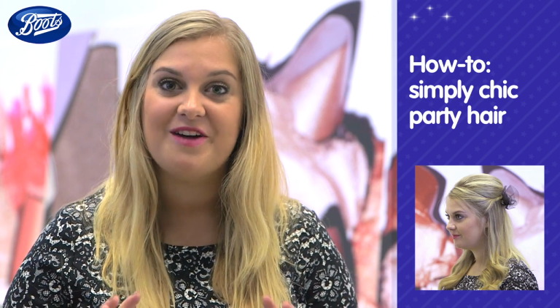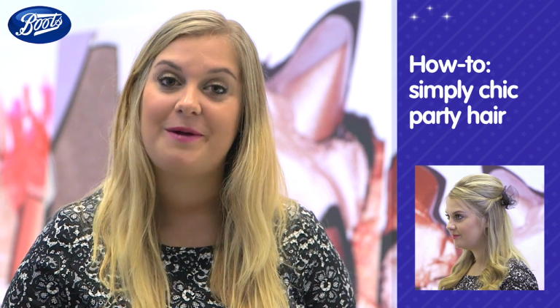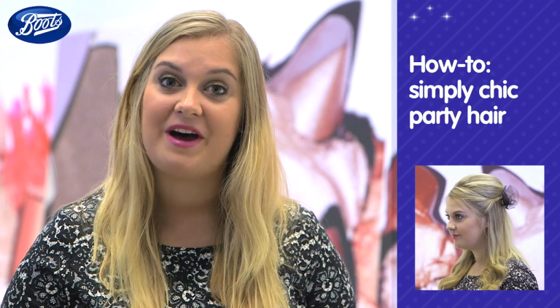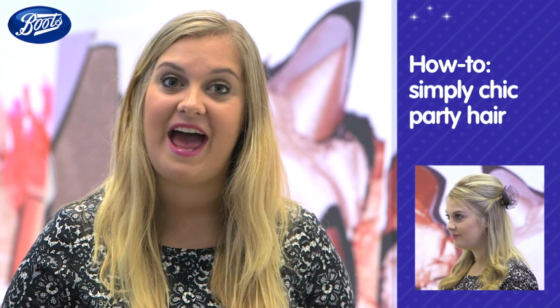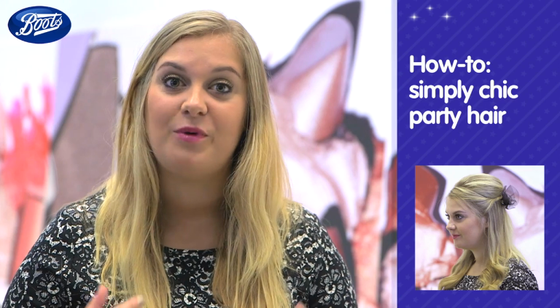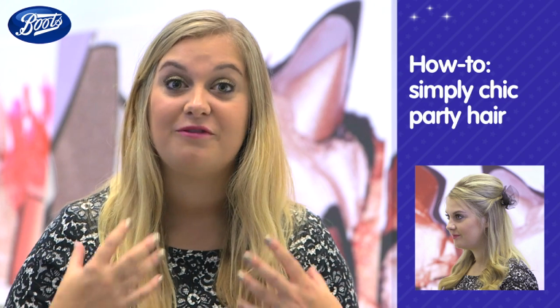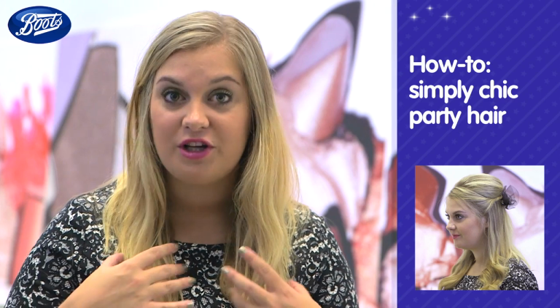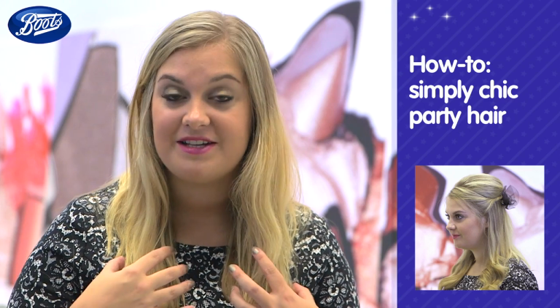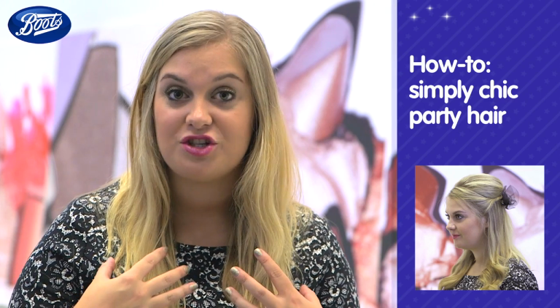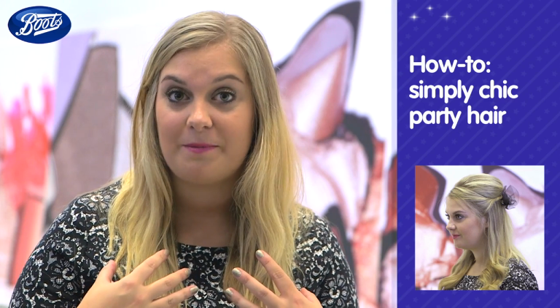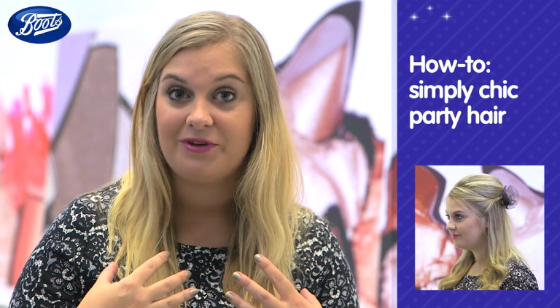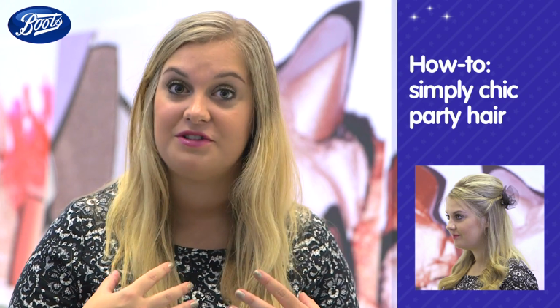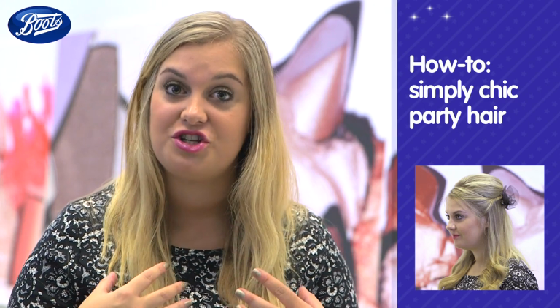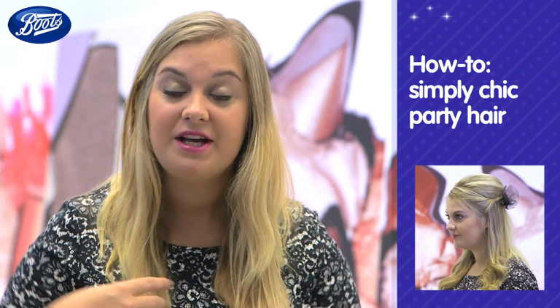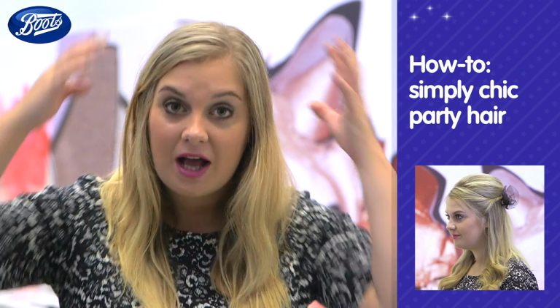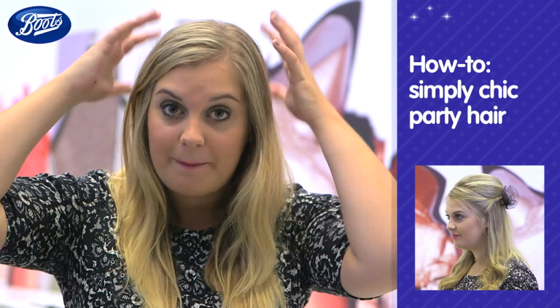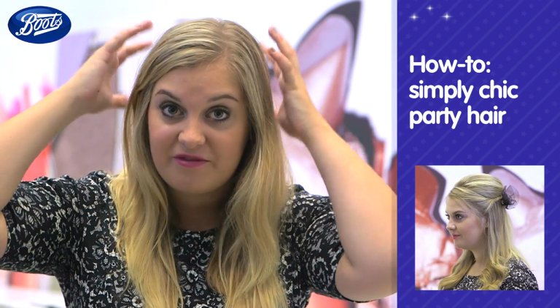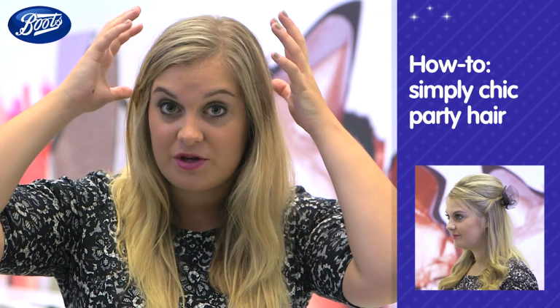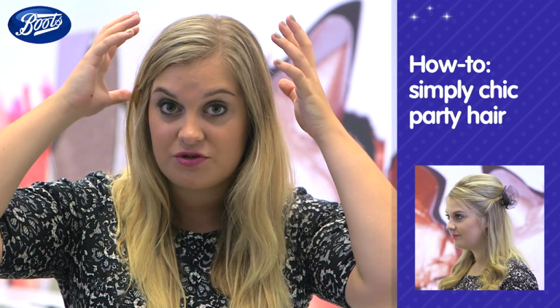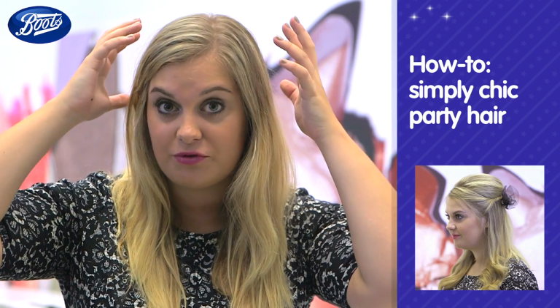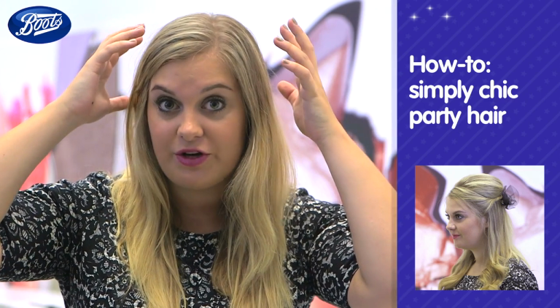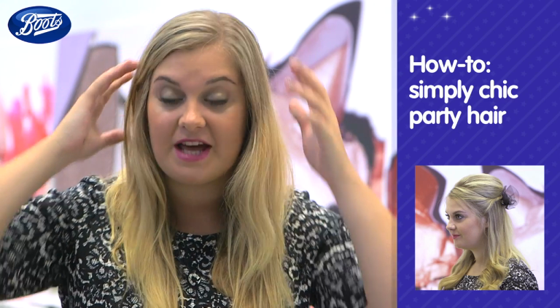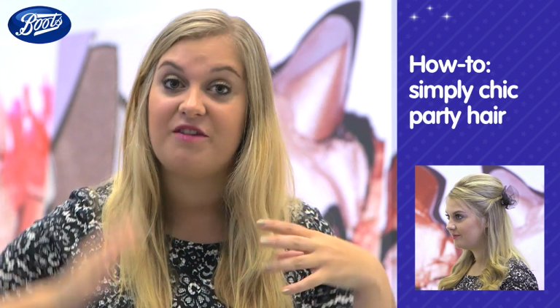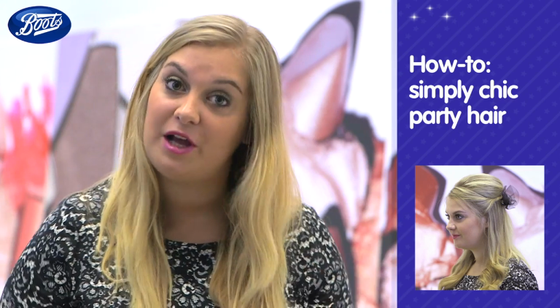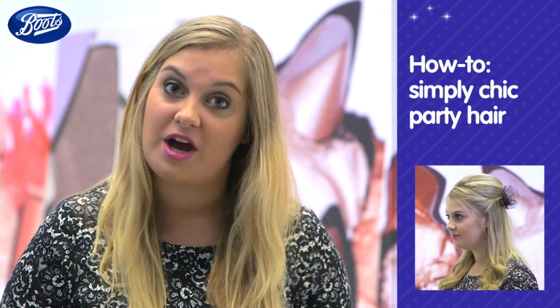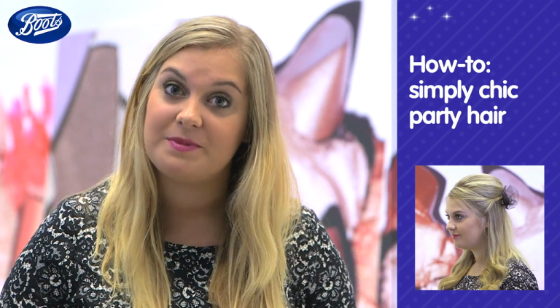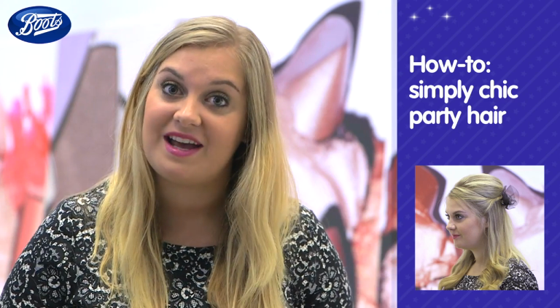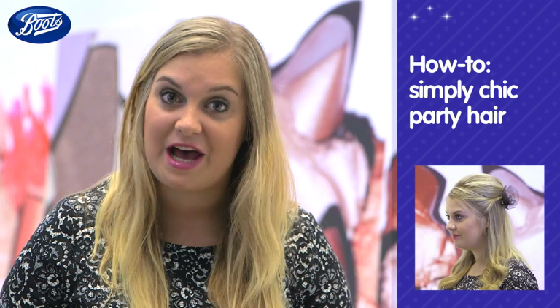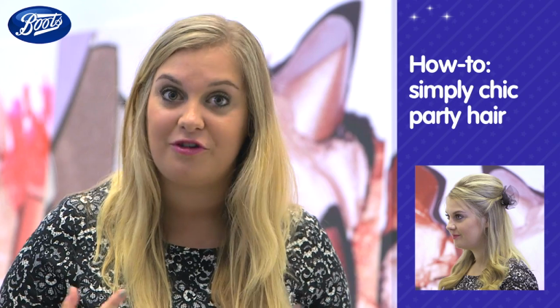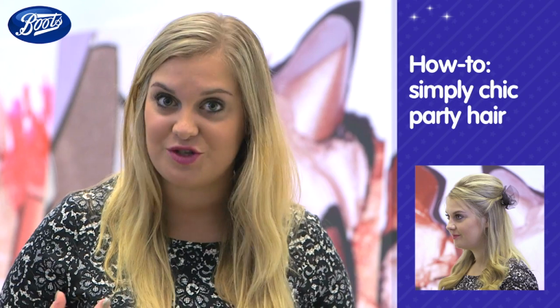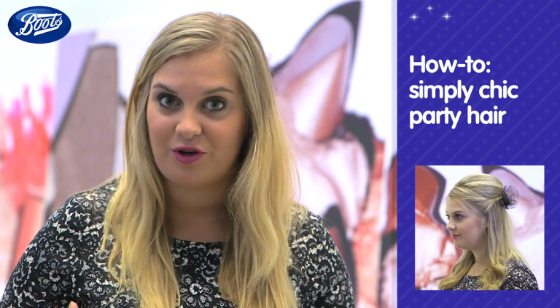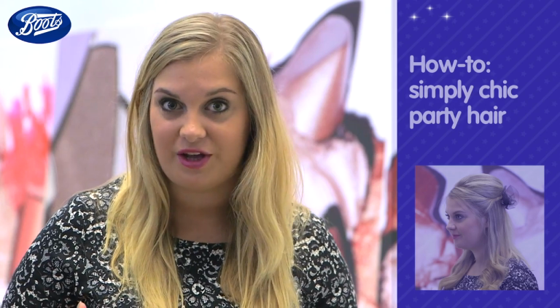I've prepped my hair with a volumising shampoo and conditioner, a bit of mousse through the roots, and then I've blow dried upside down for extra volume.